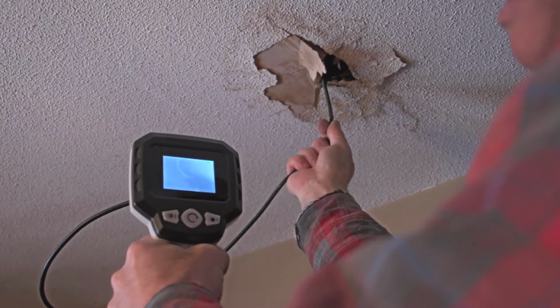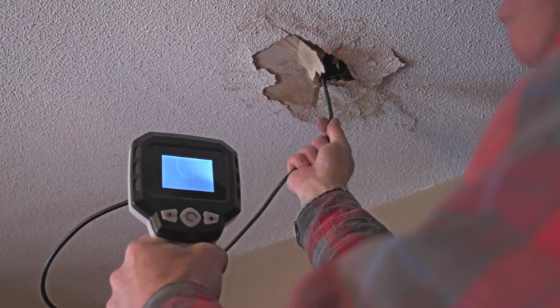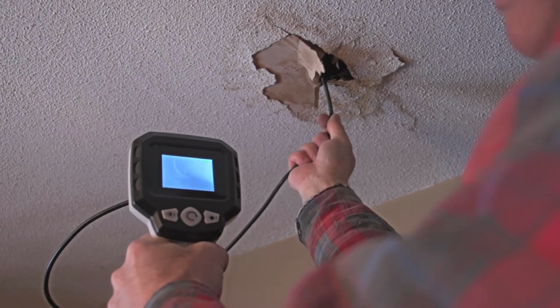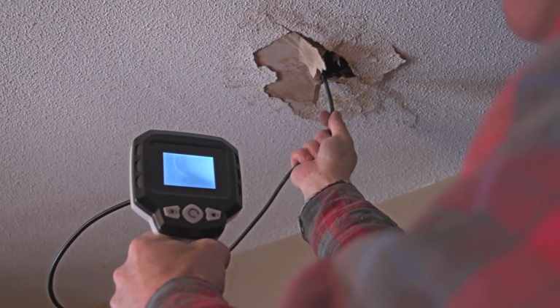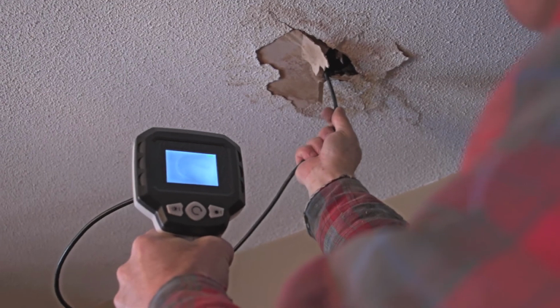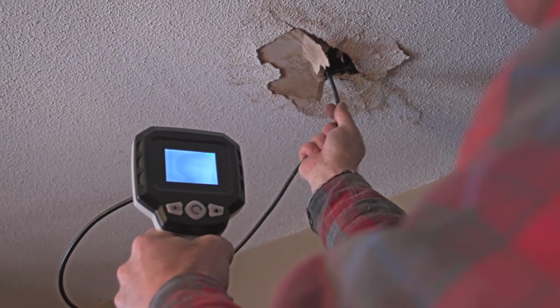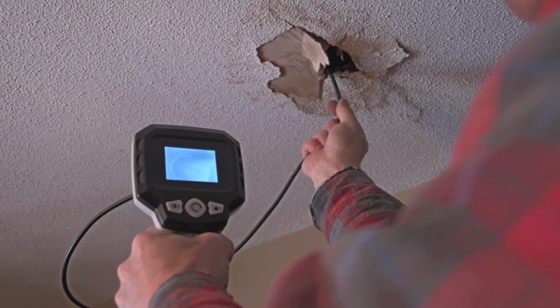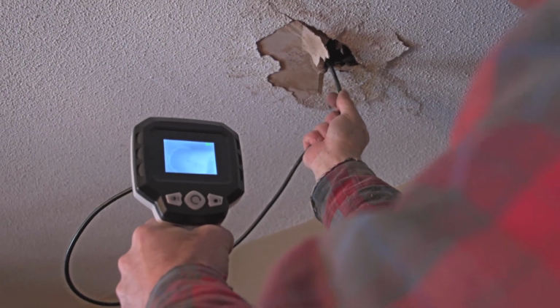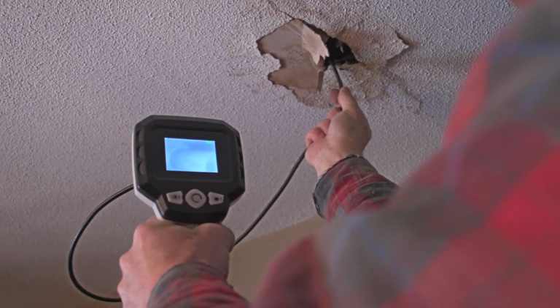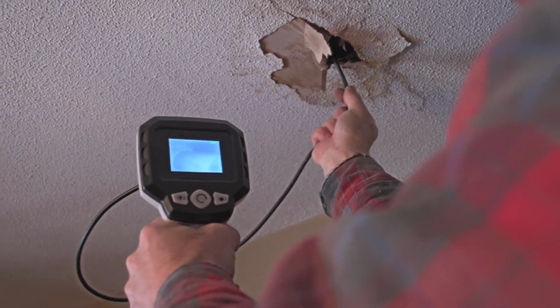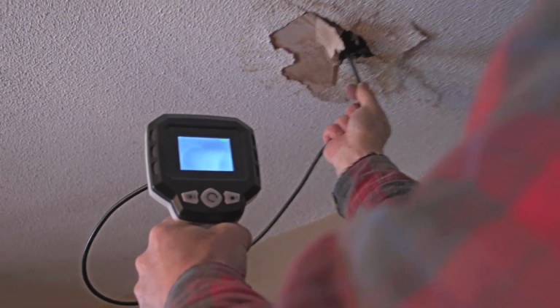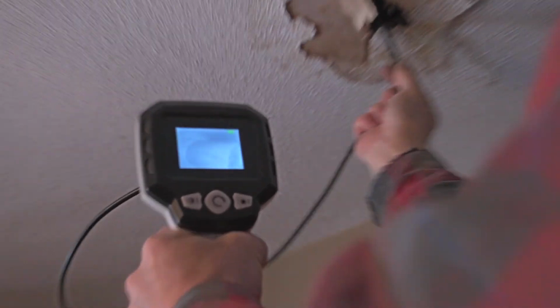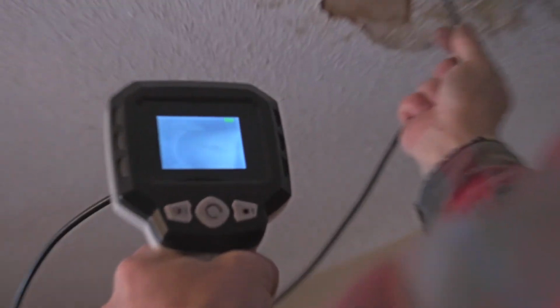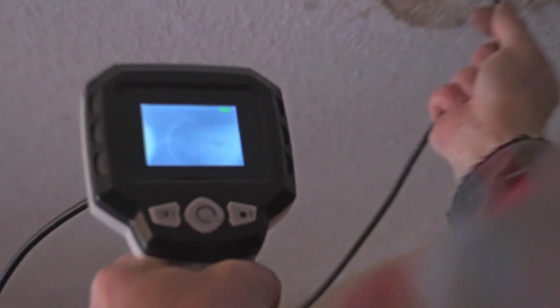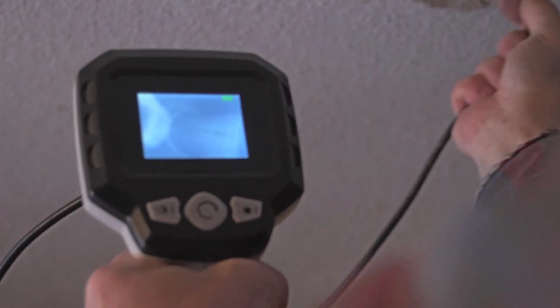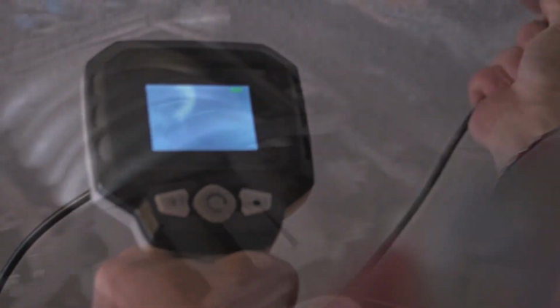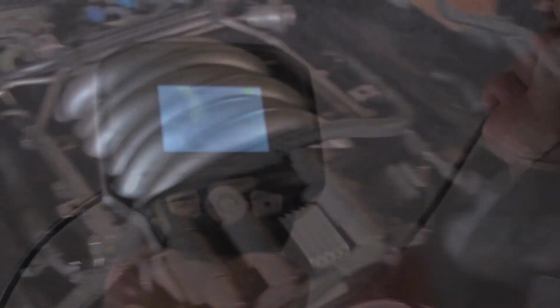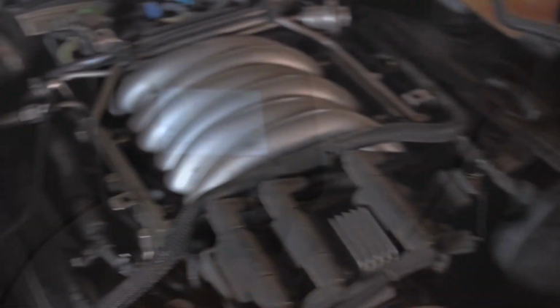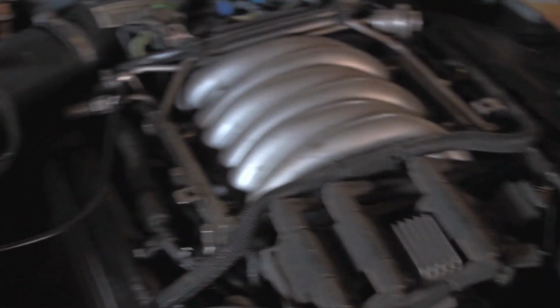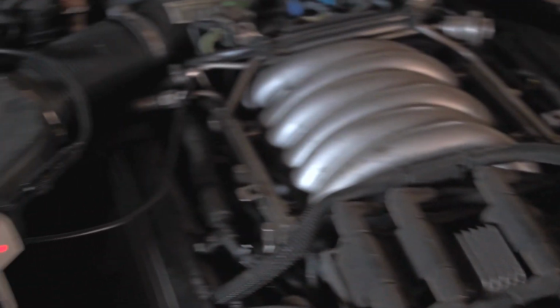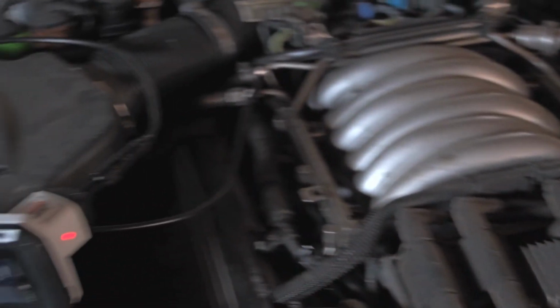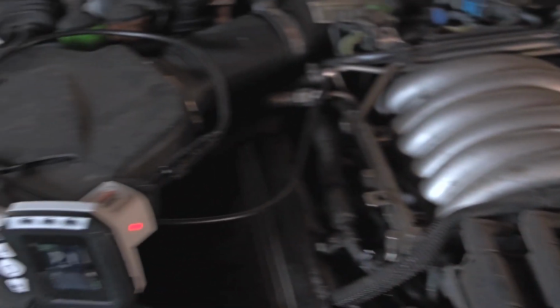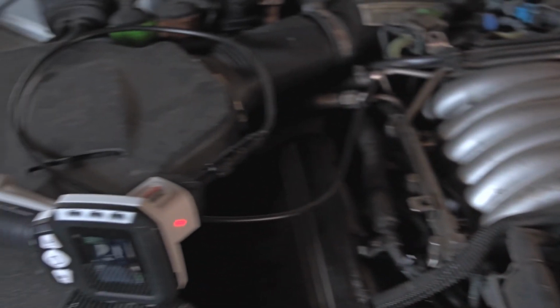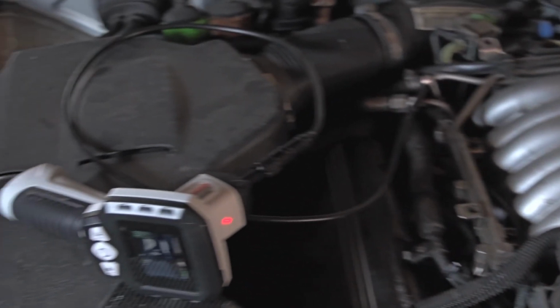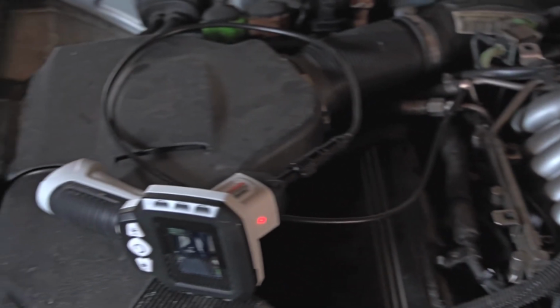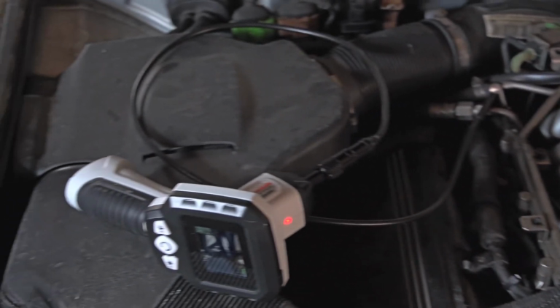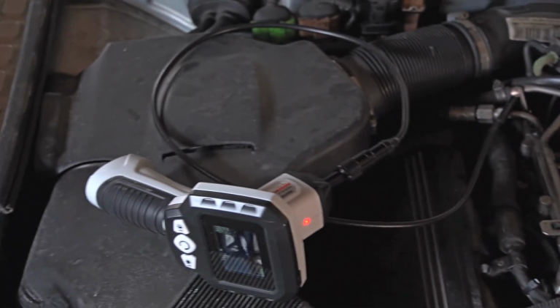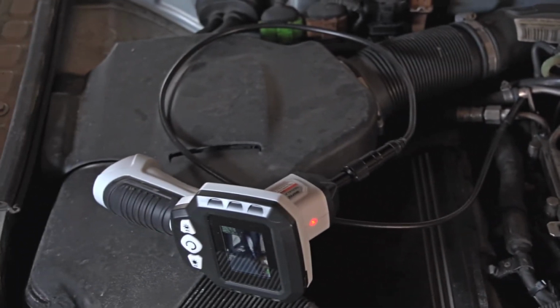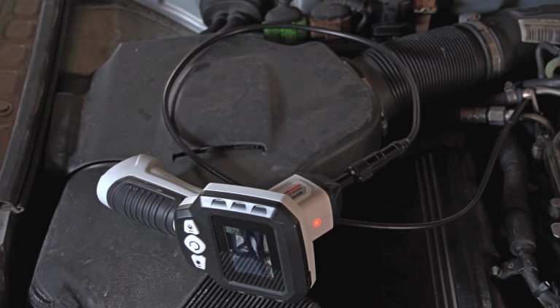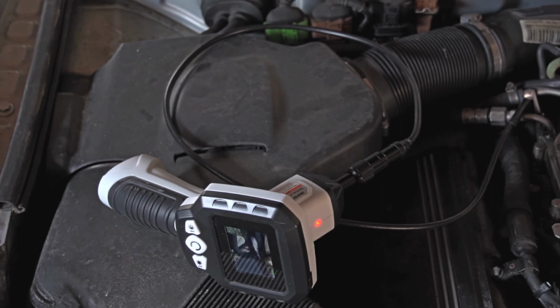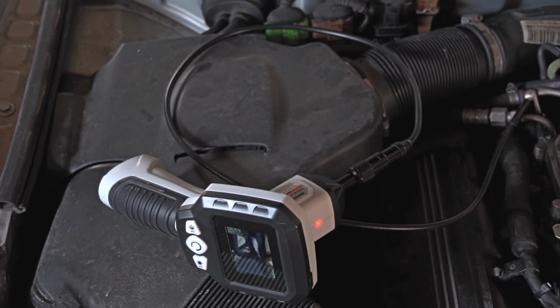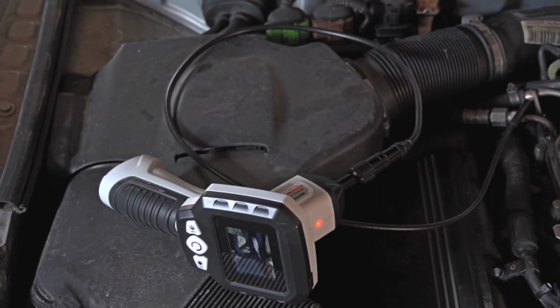Make the right decision for your repair or handiwork when you get a good look on the LCD inspection camera. Available here at the Sportsman's Guide.